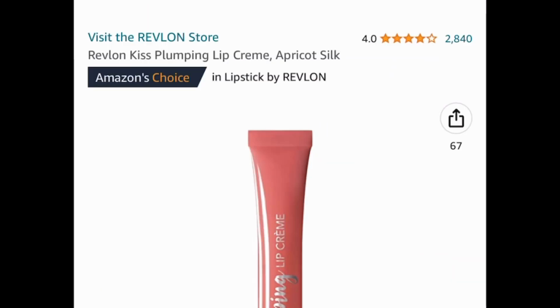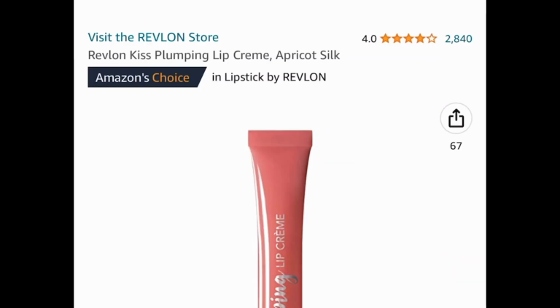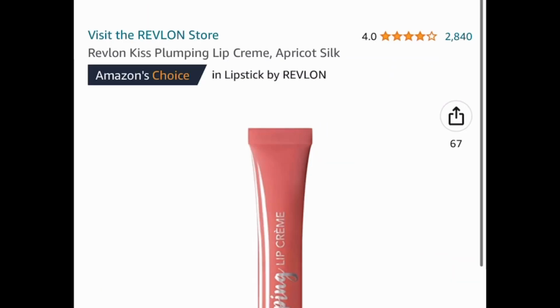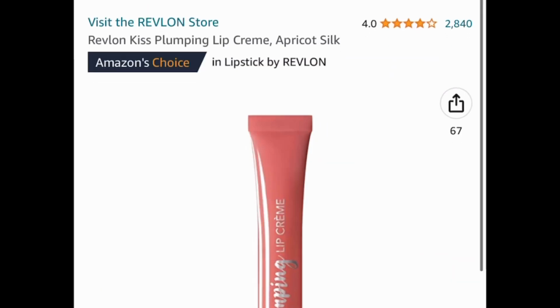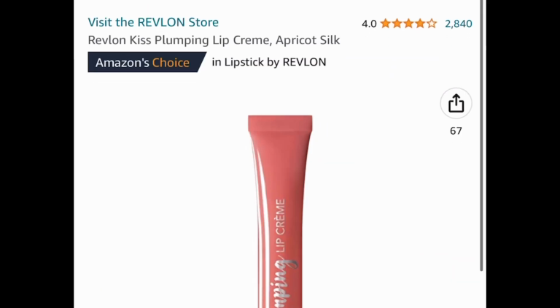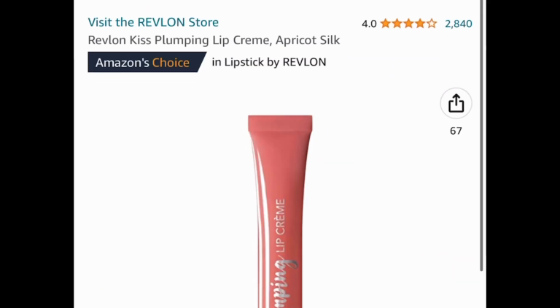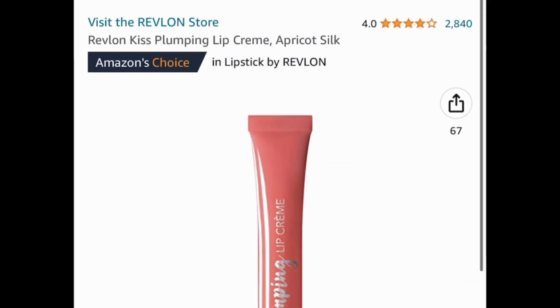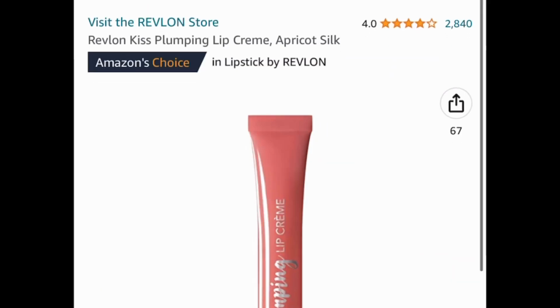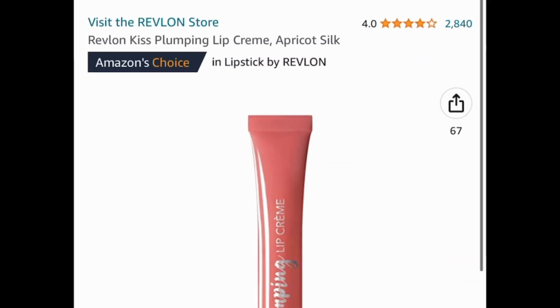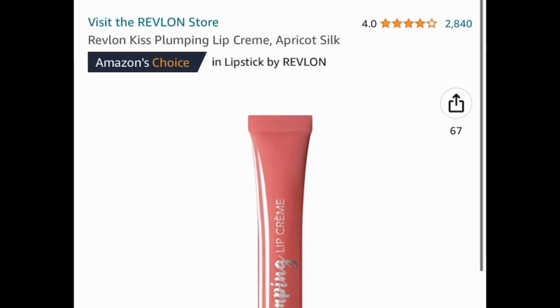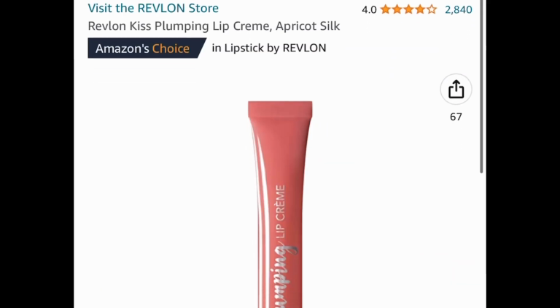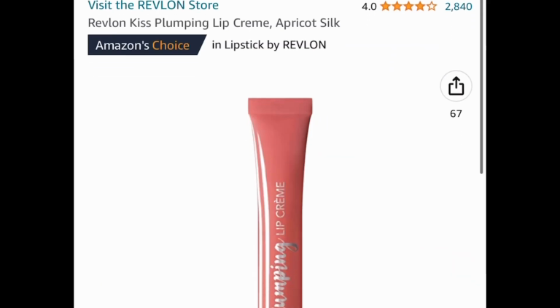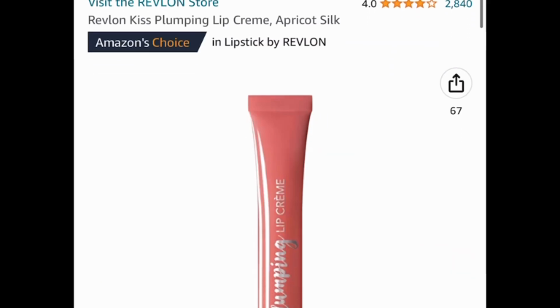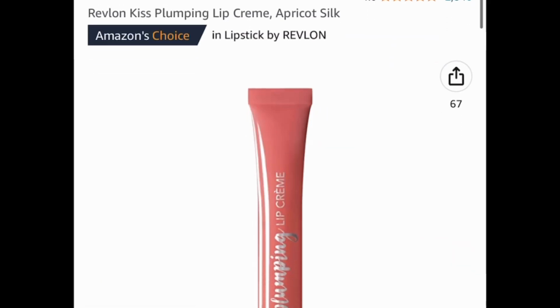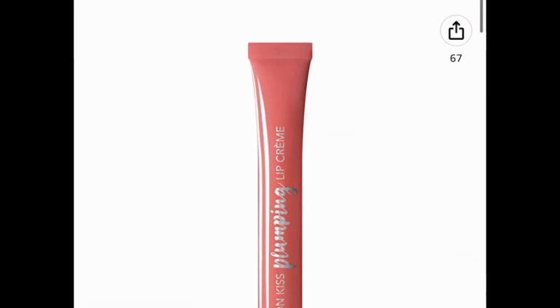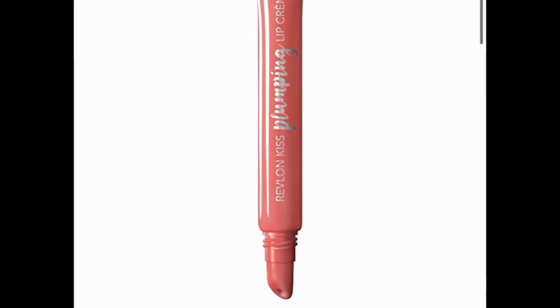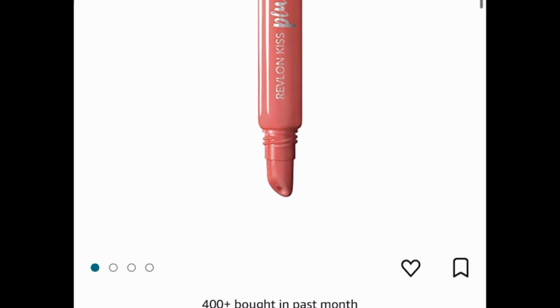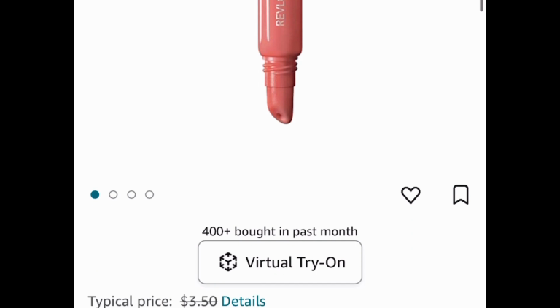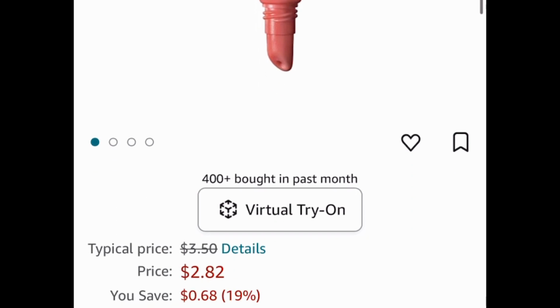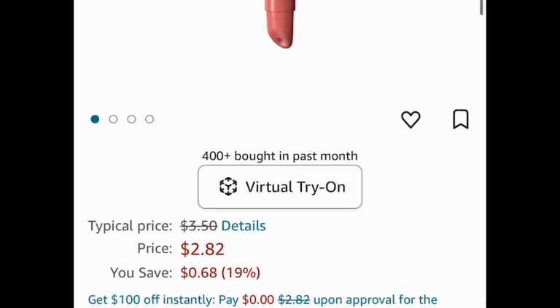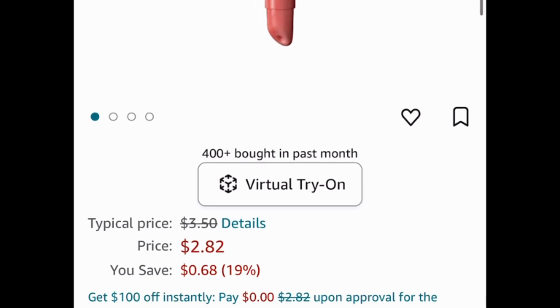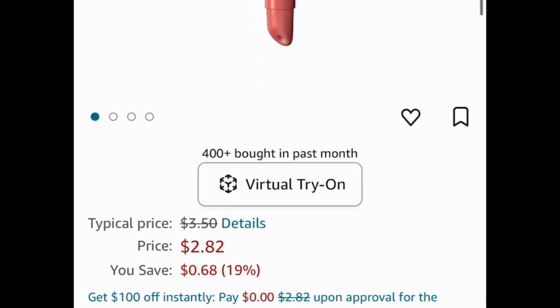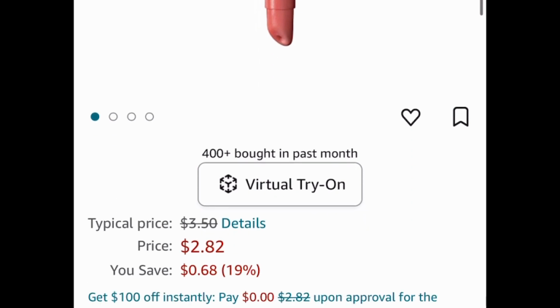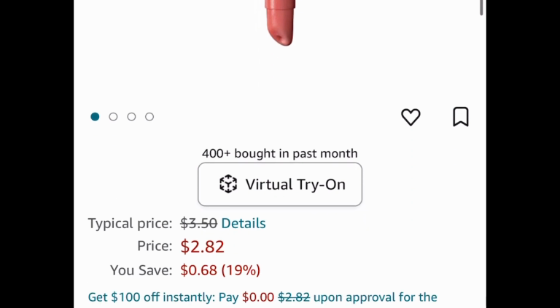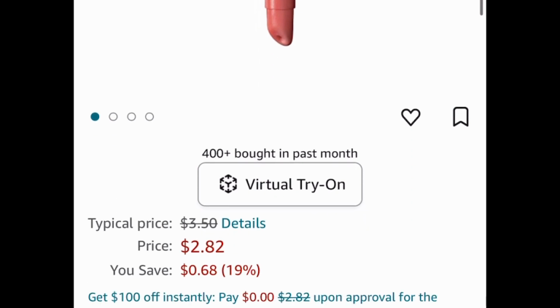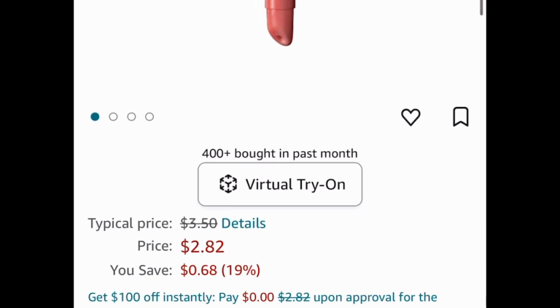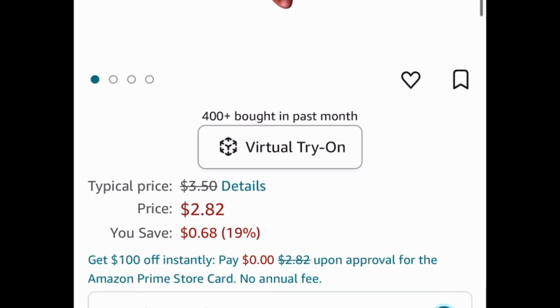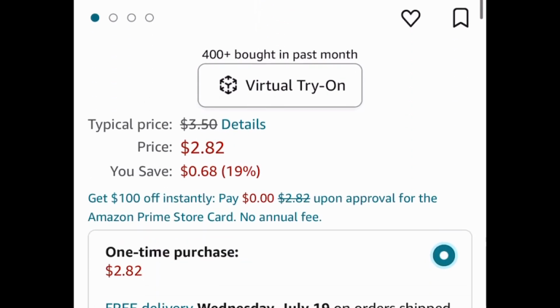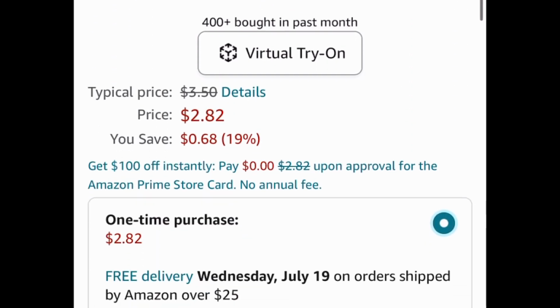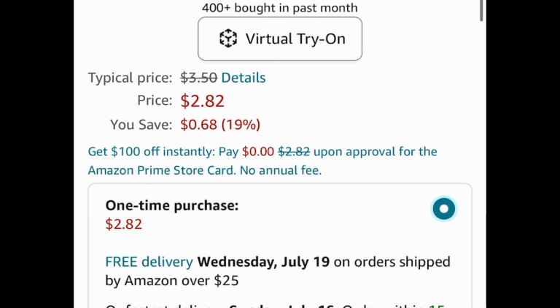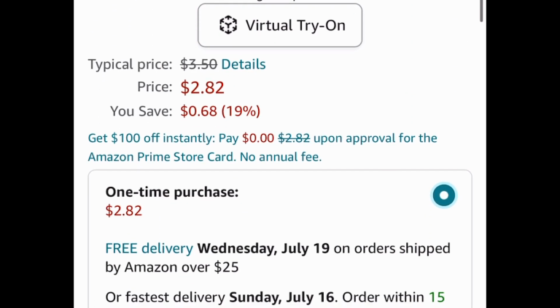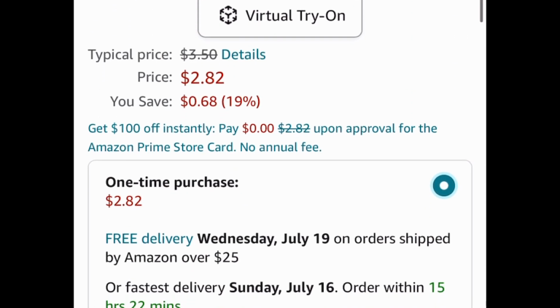Here we have a price drop on the Revlon Kiss Plumping Lip Cream. This is only $2.82.